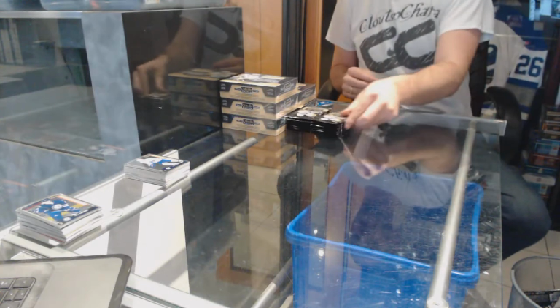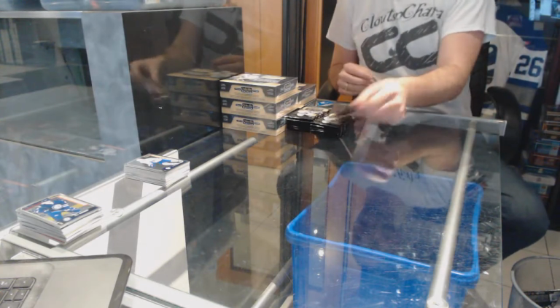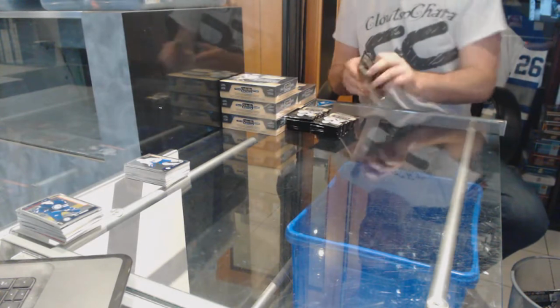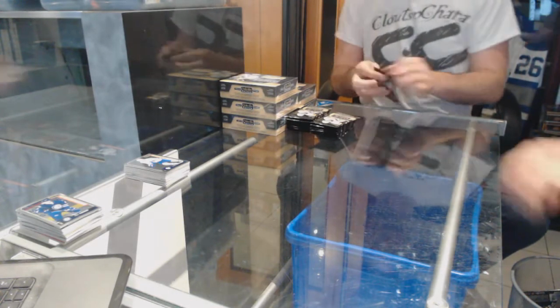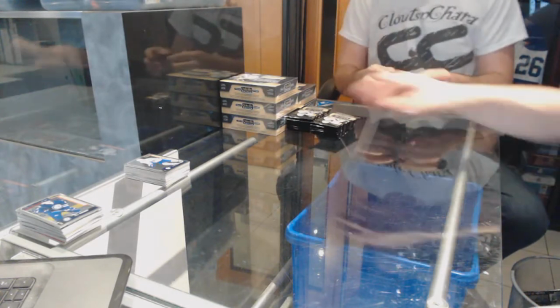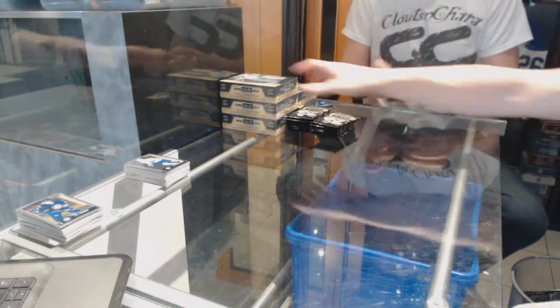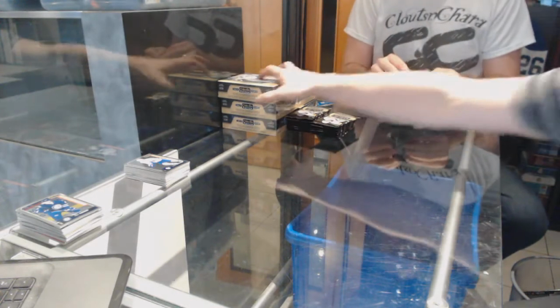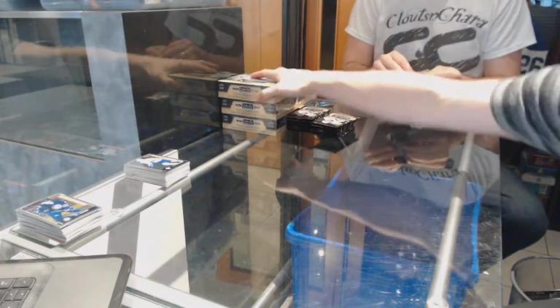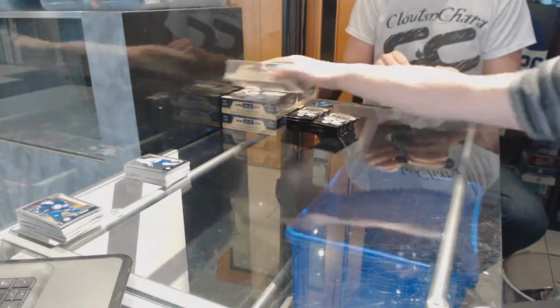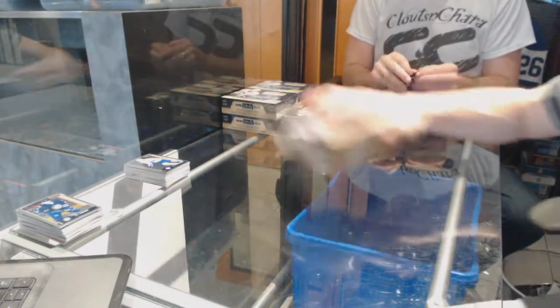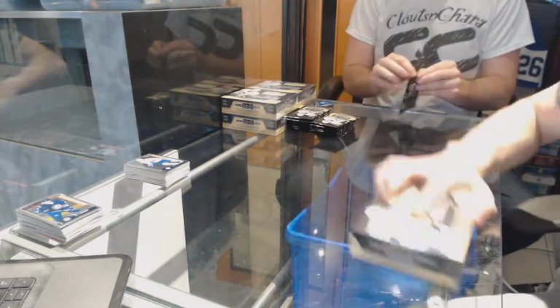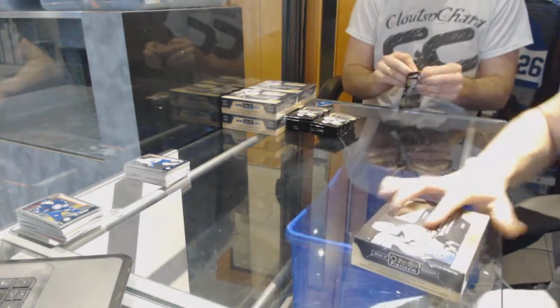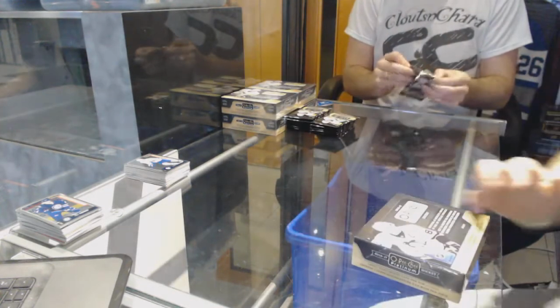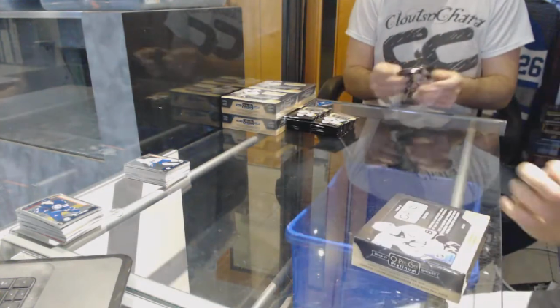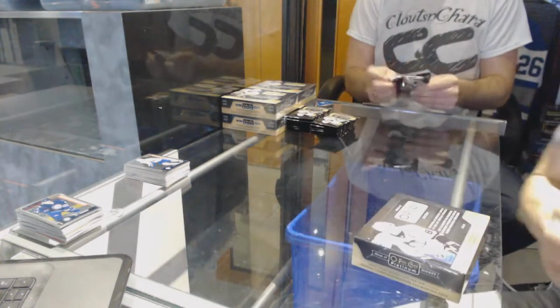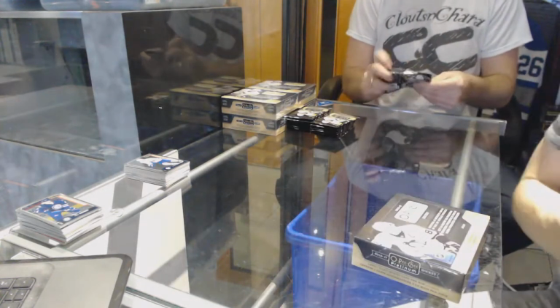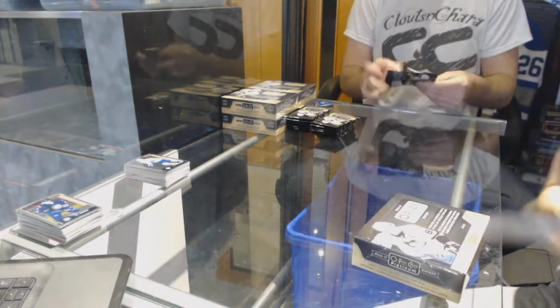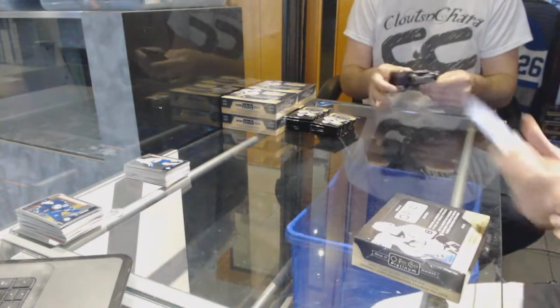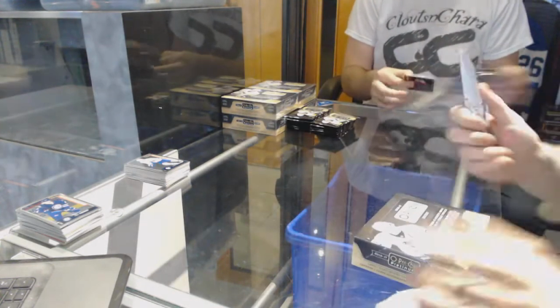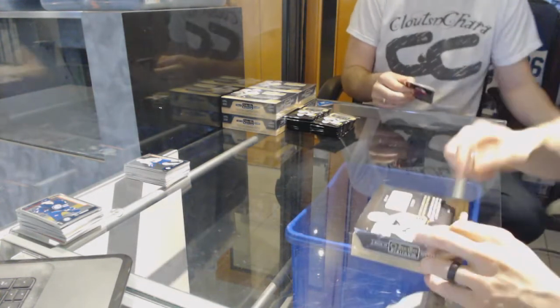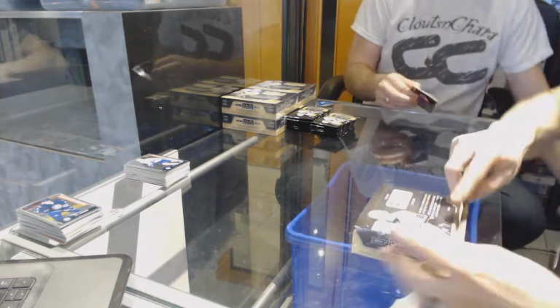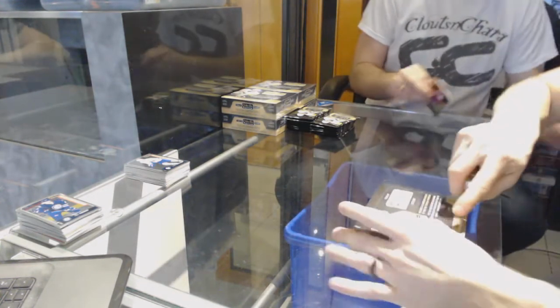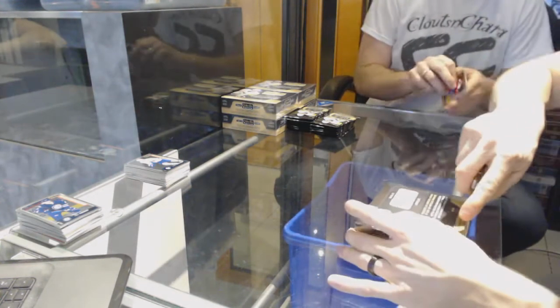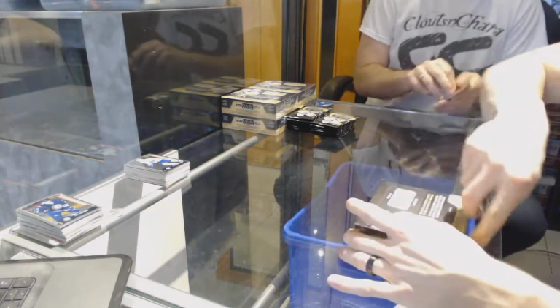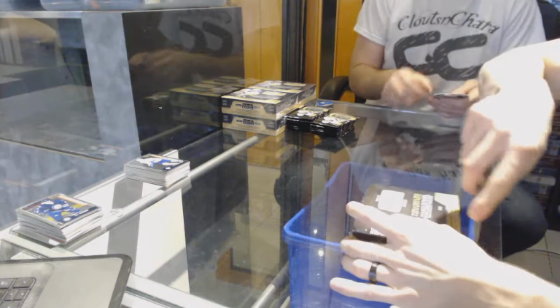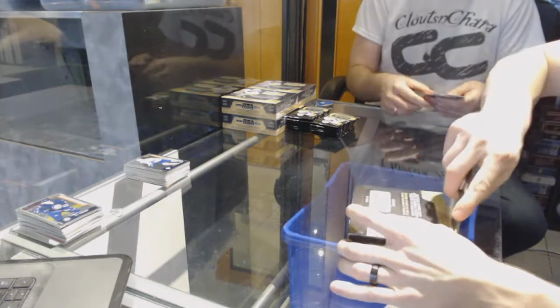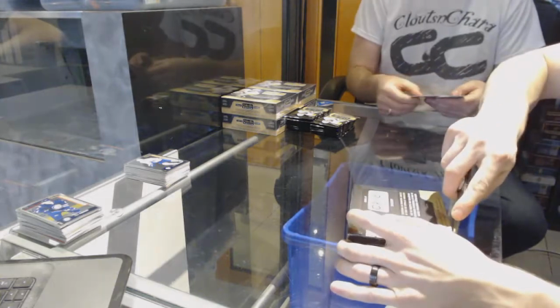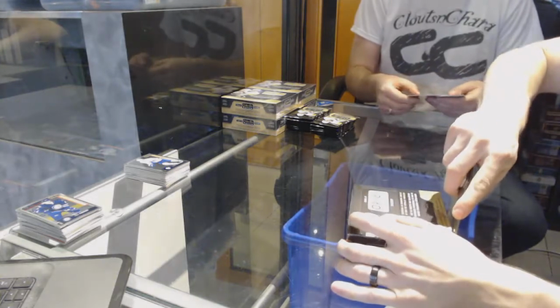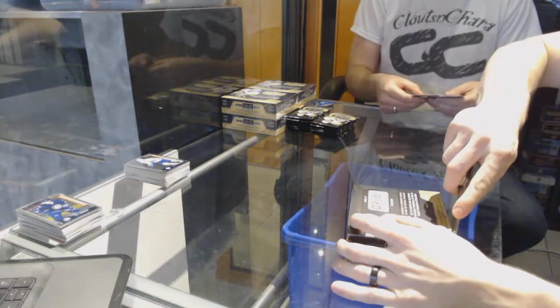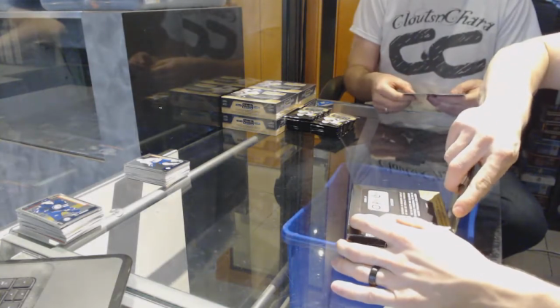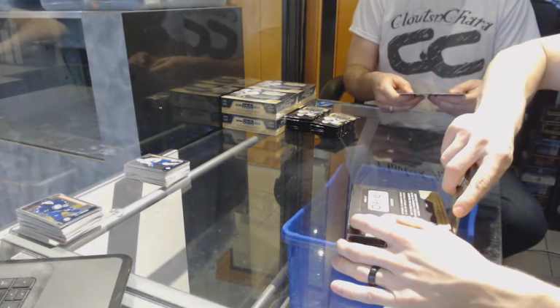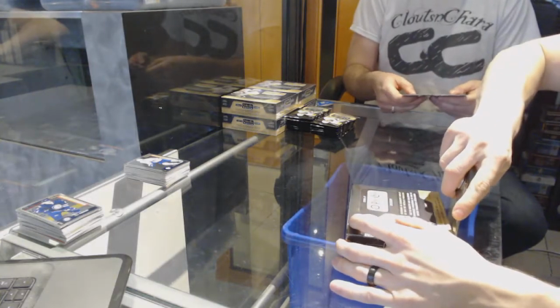Alright, box two. Five minutes for the box — that's not good.